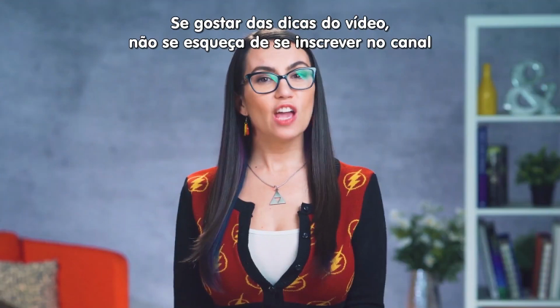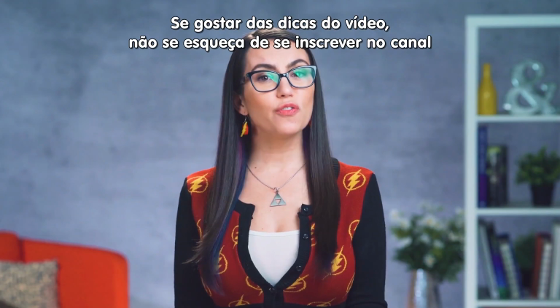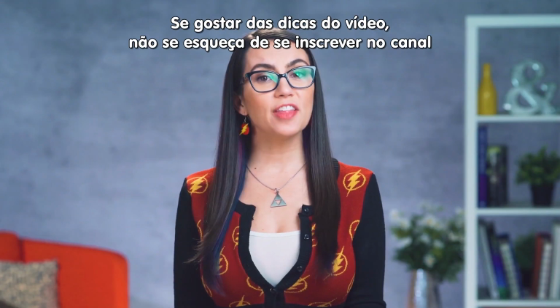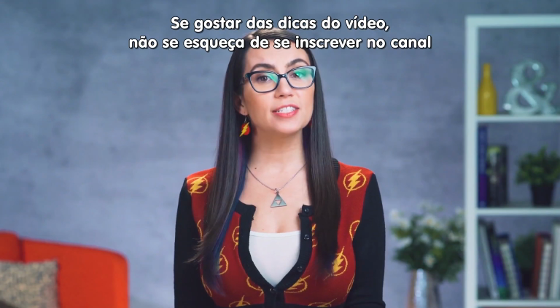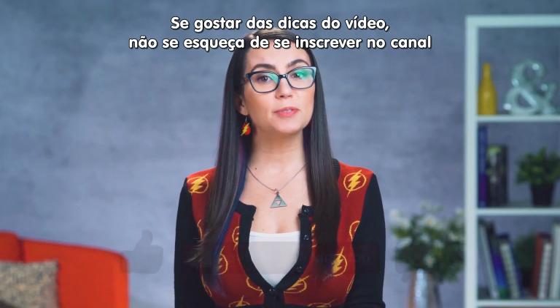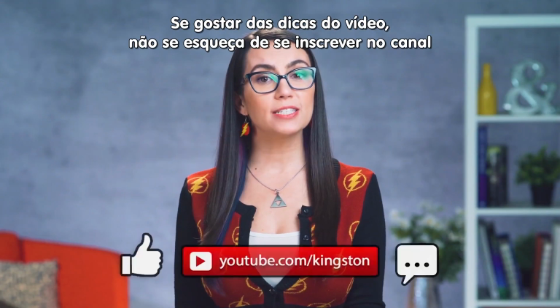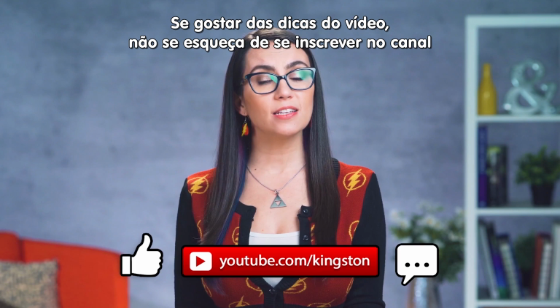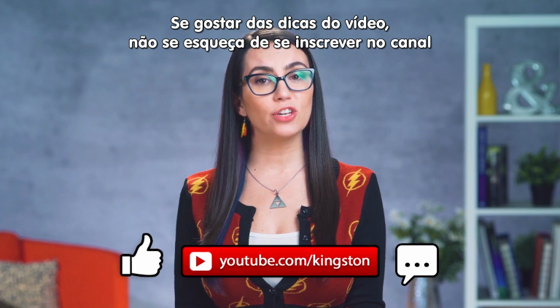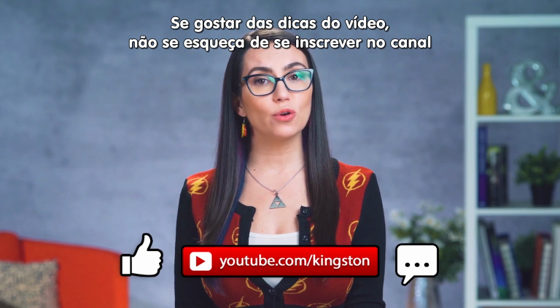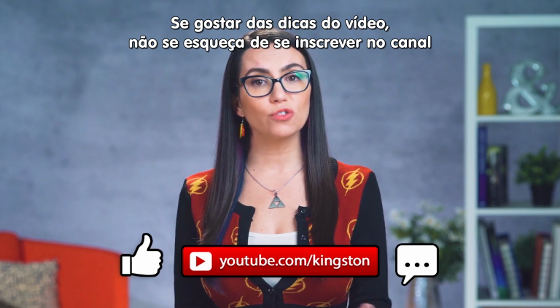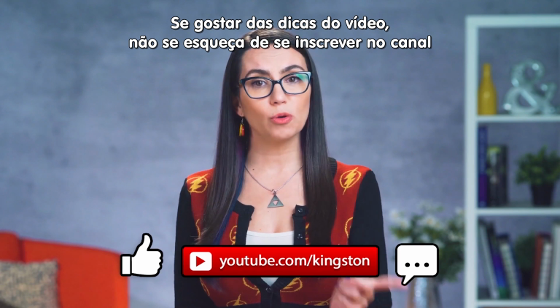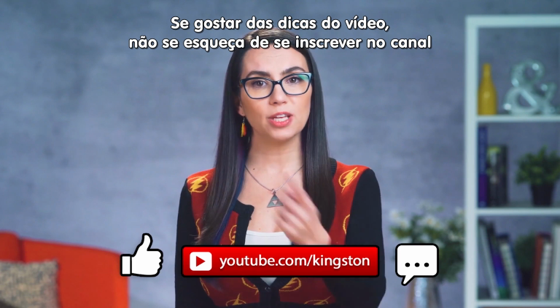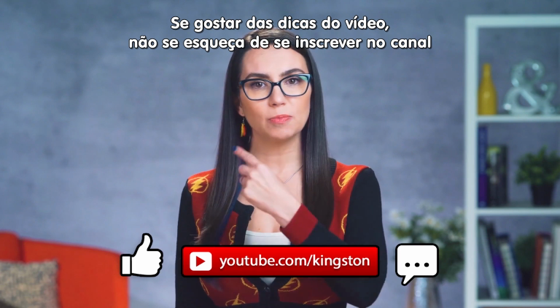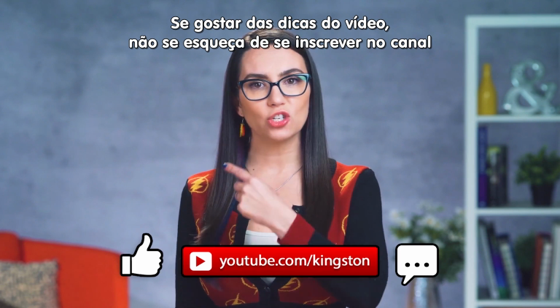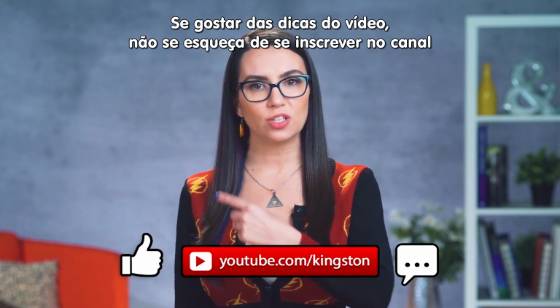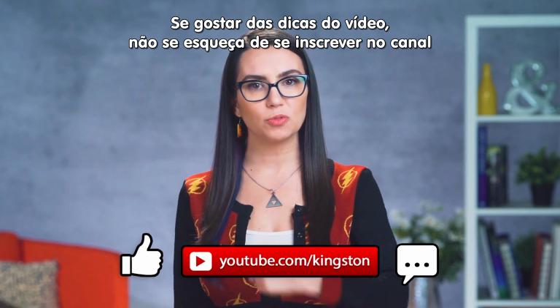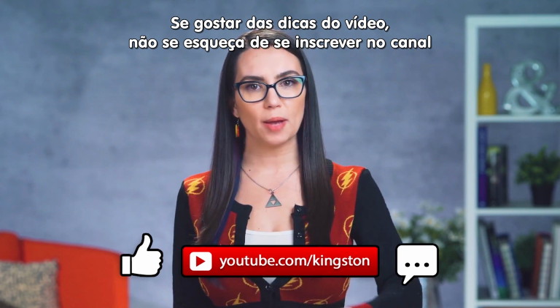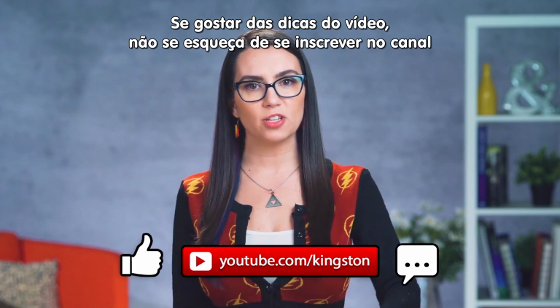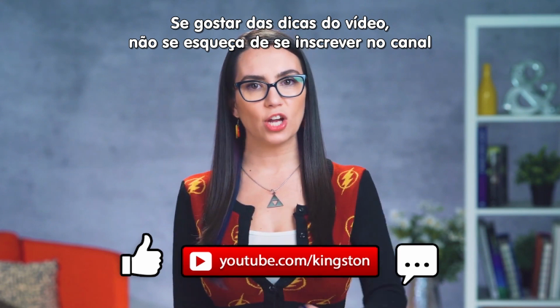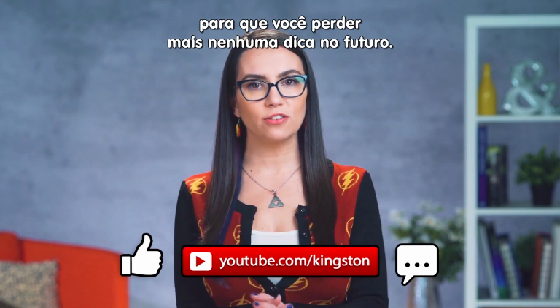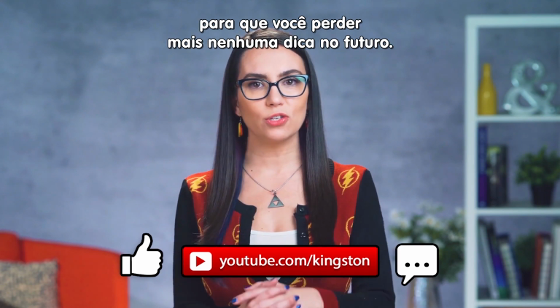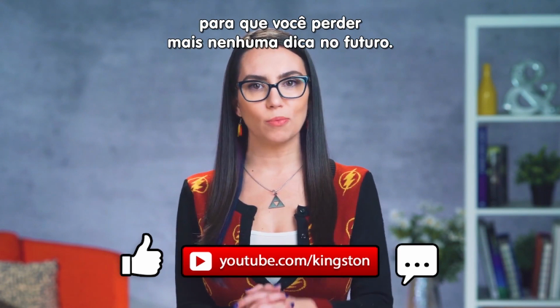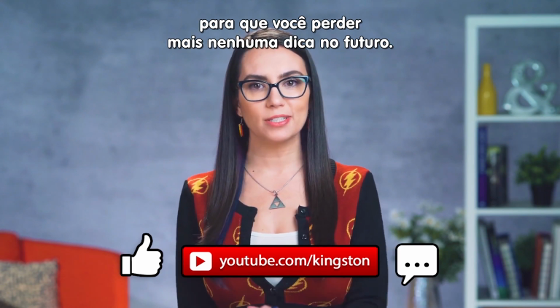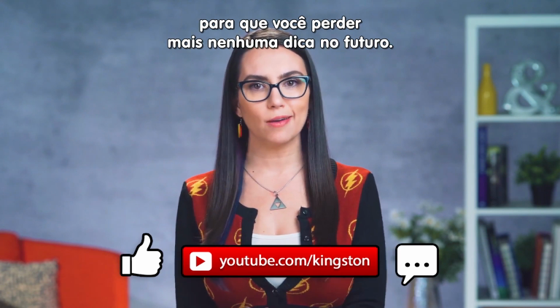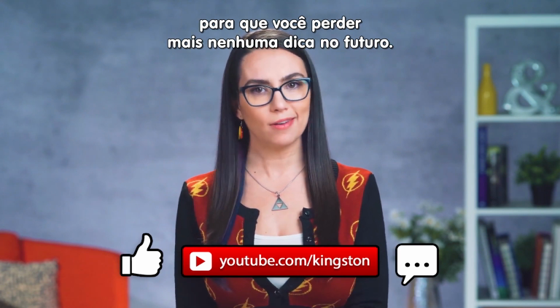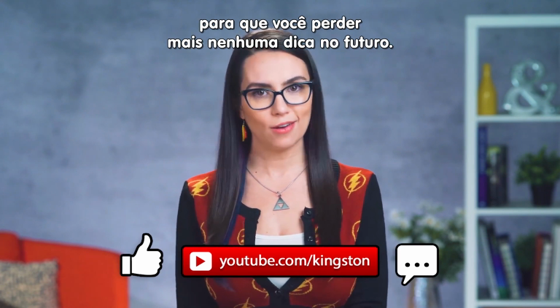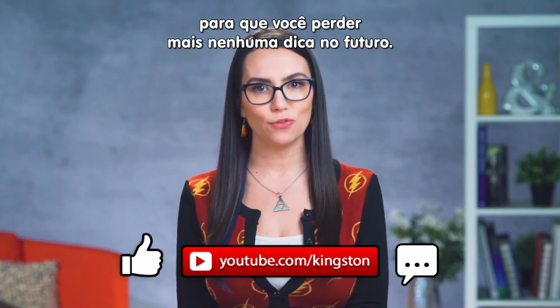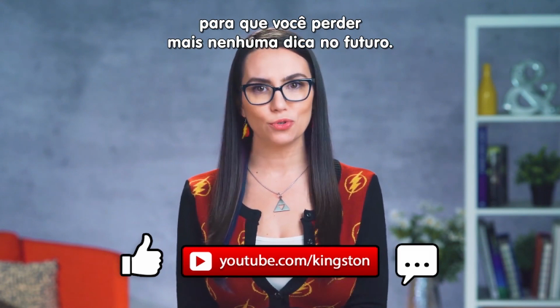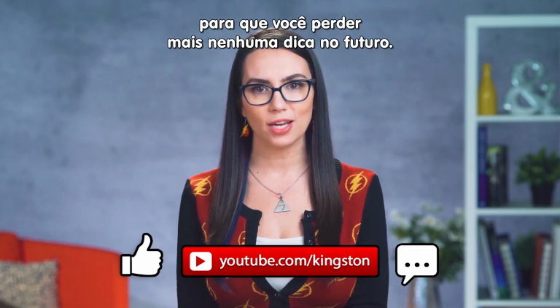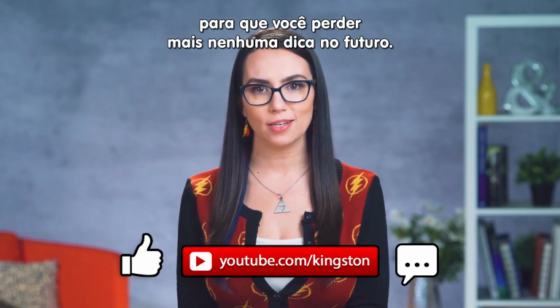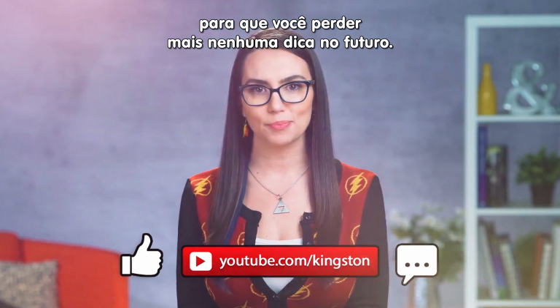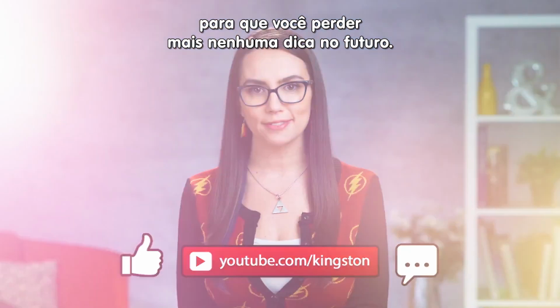If you find the tips in today's video useful, please be sure to subscribe to the channel so you don't miss out on any future tech tips.